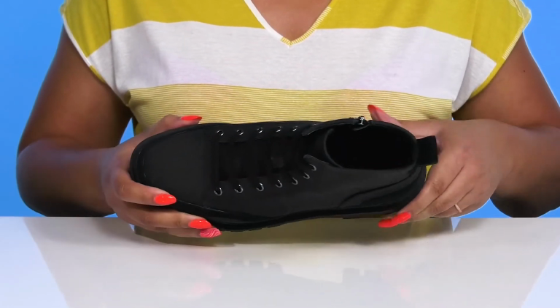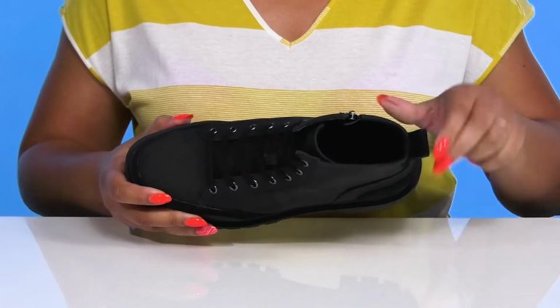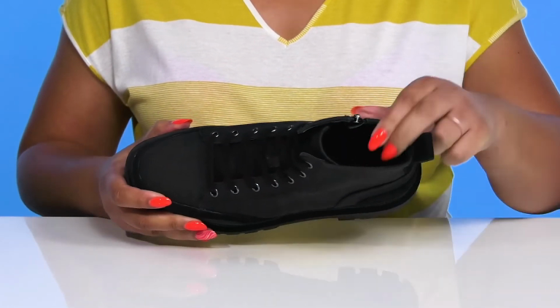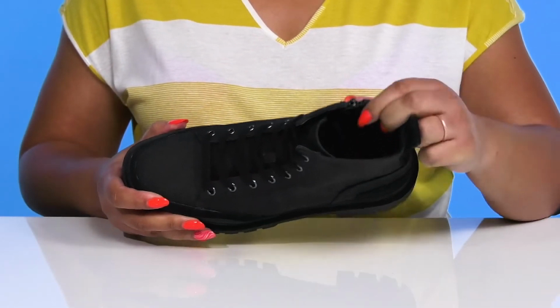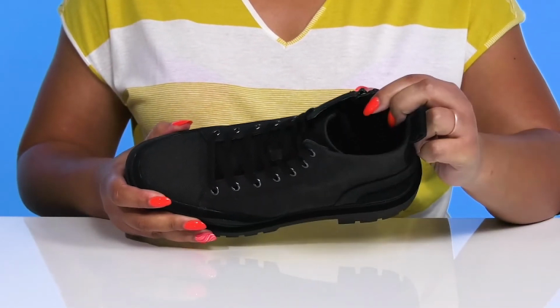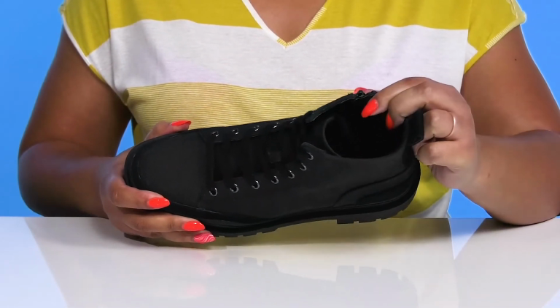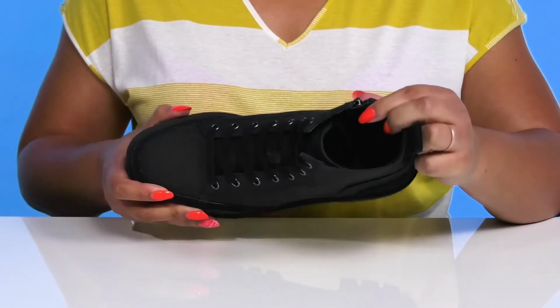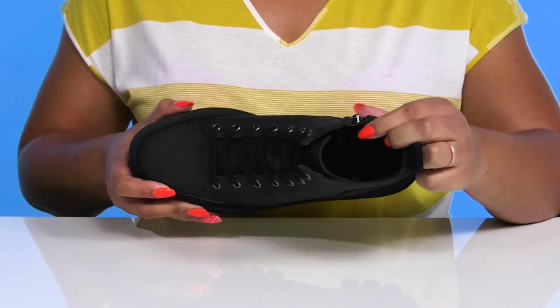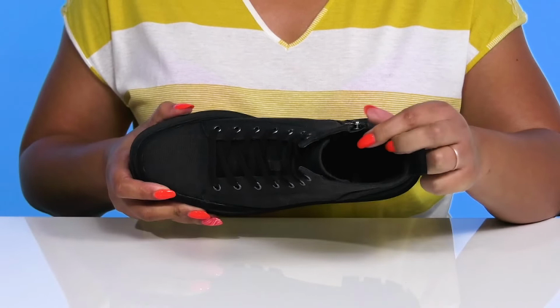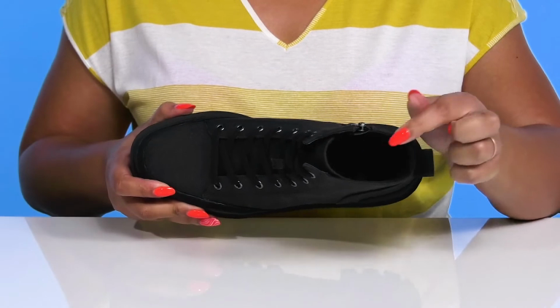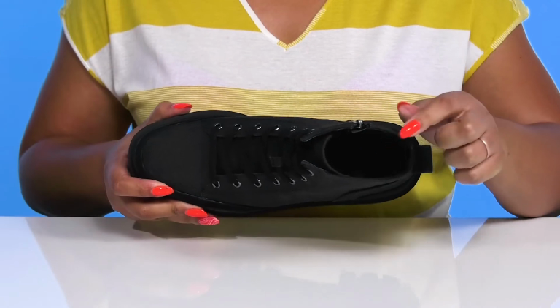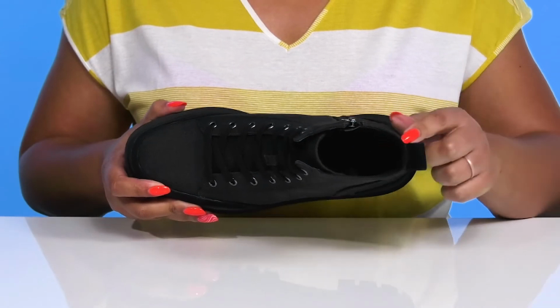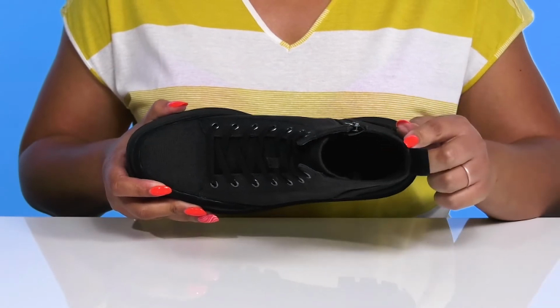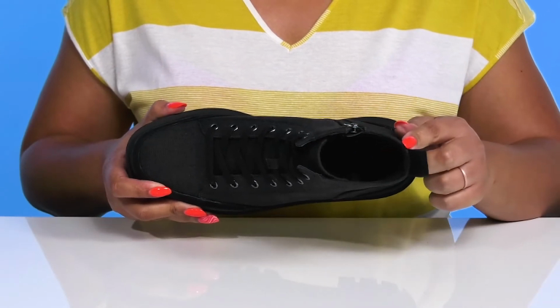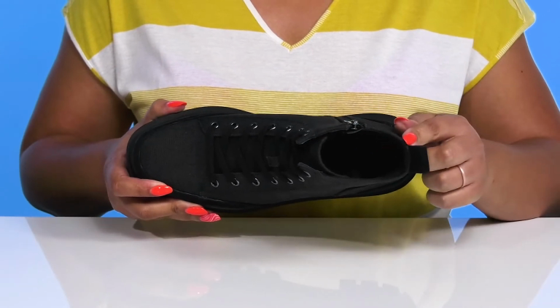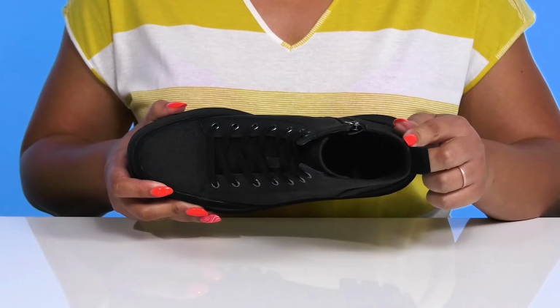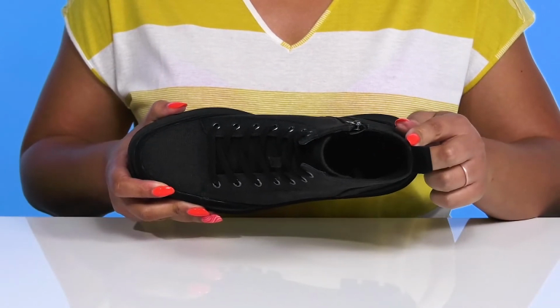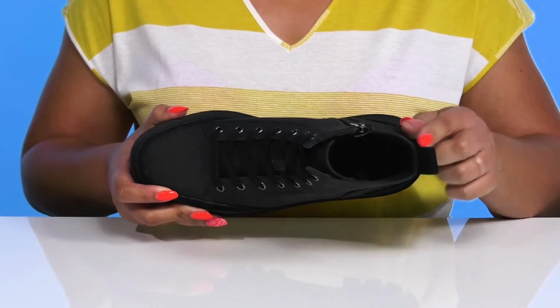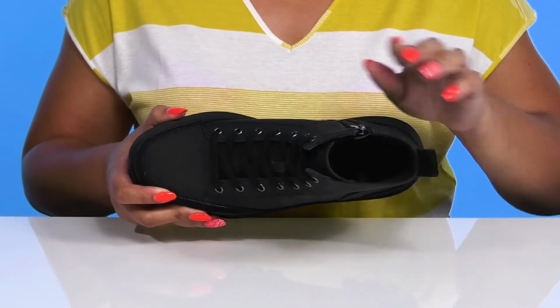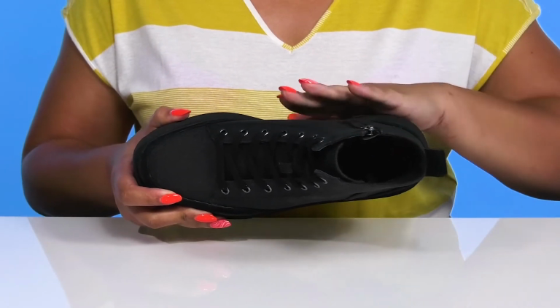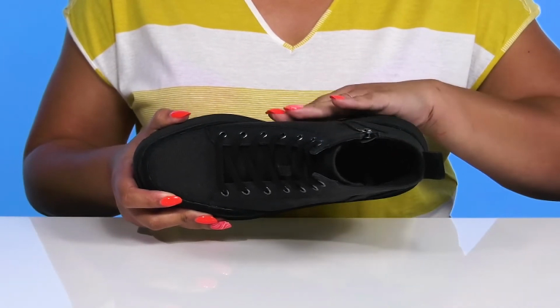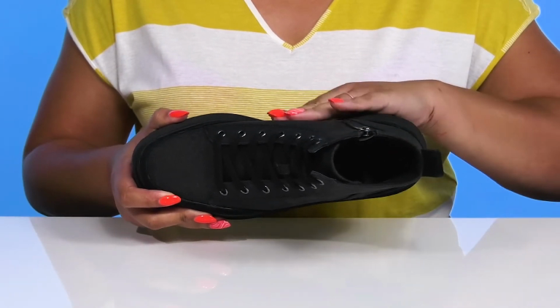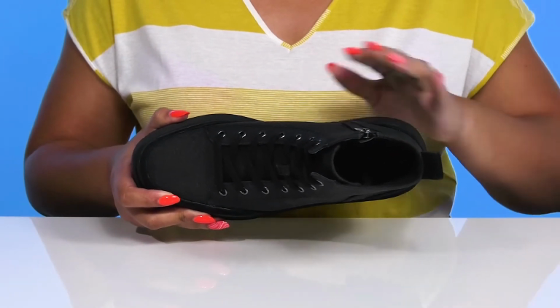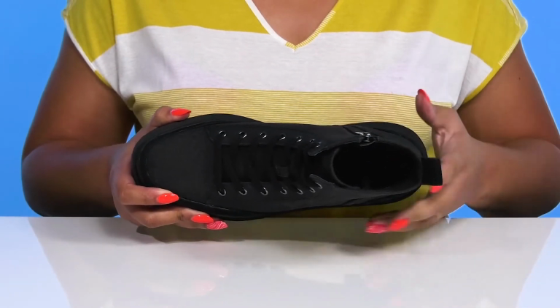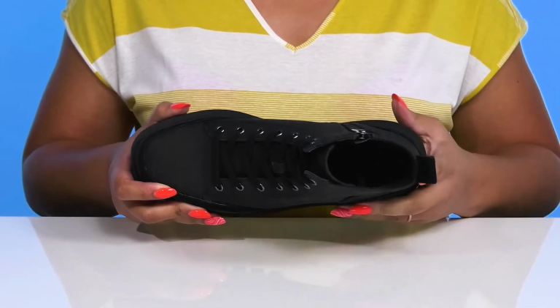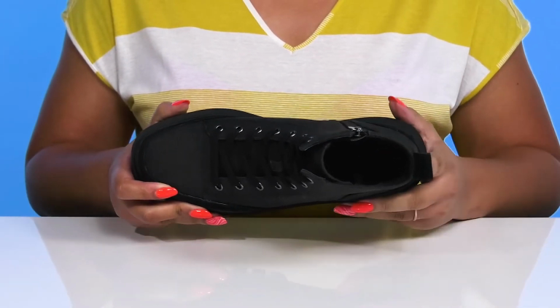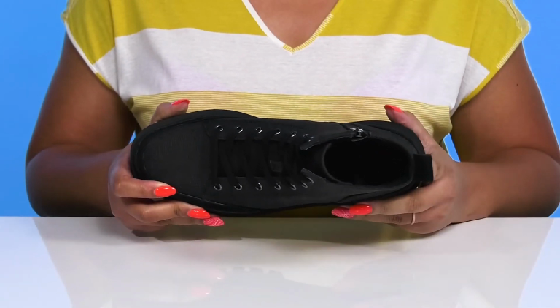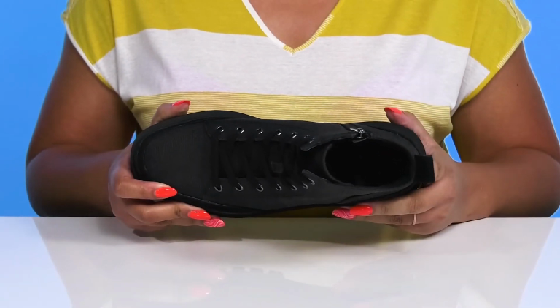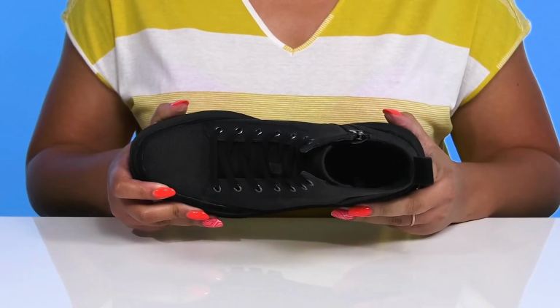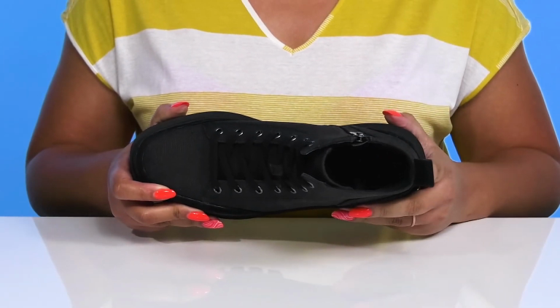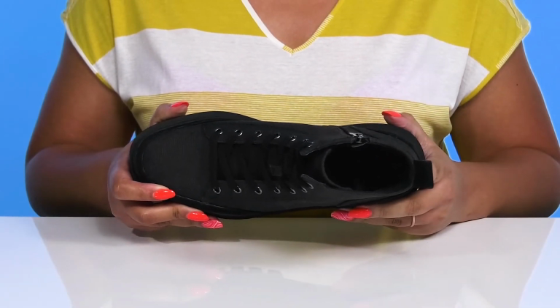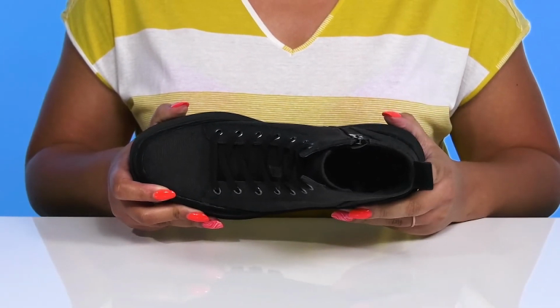Inside, there is a textile lining with a removable footbed that is lightly padded and has added arch support to keep you comfortable all day.